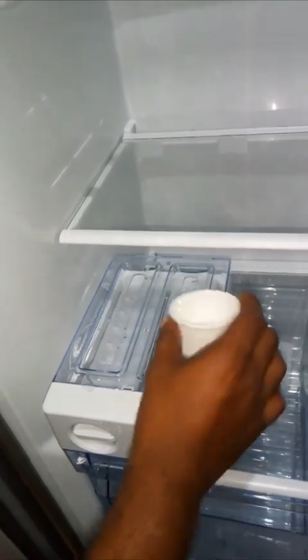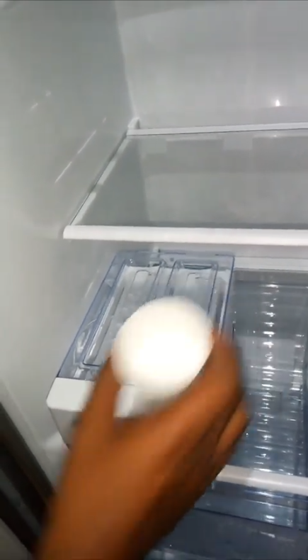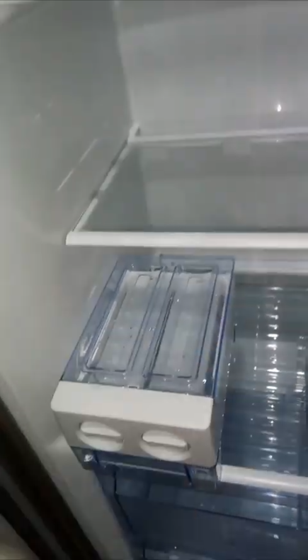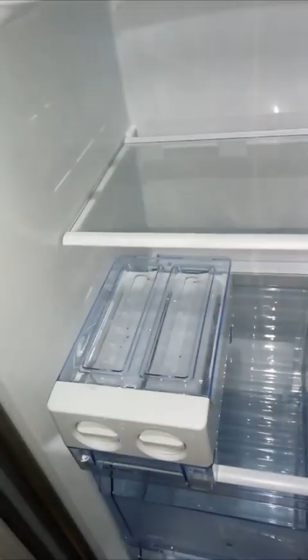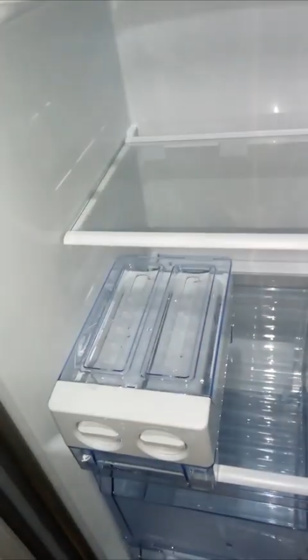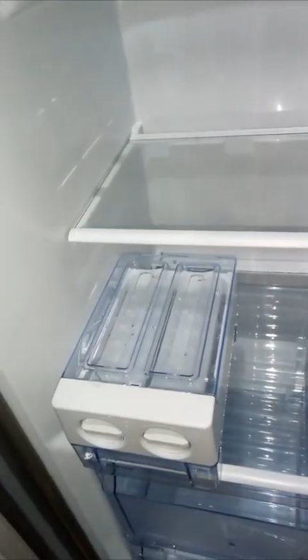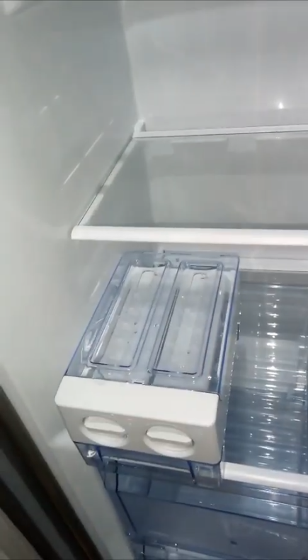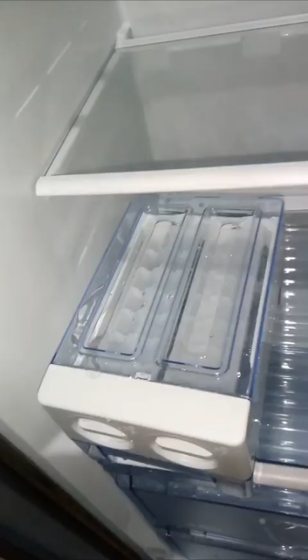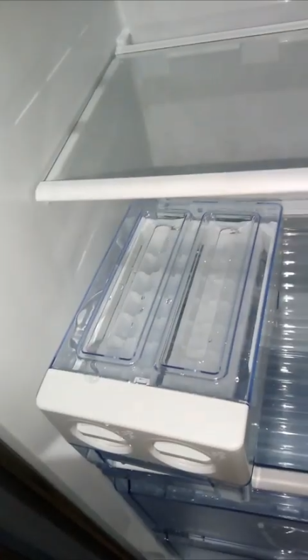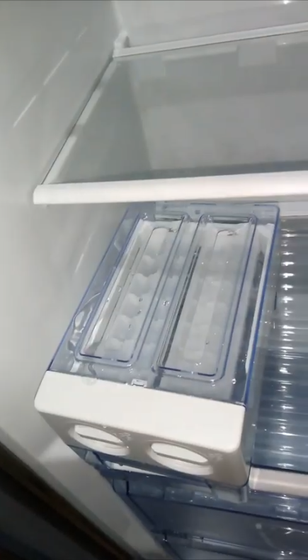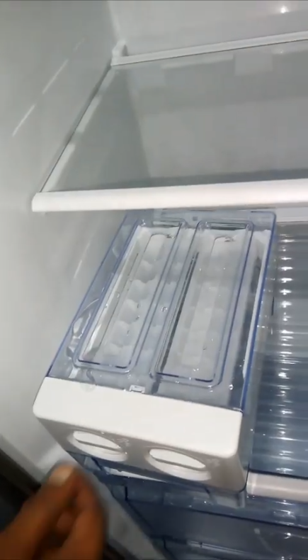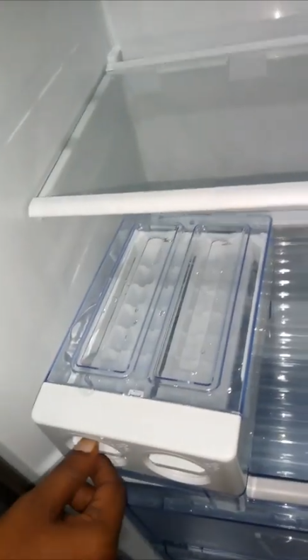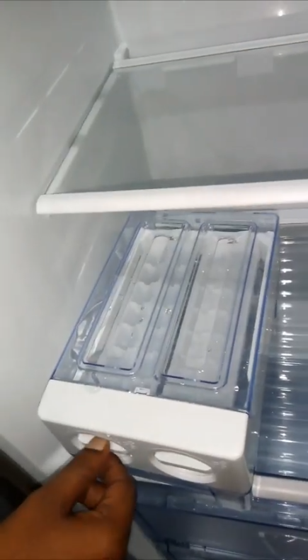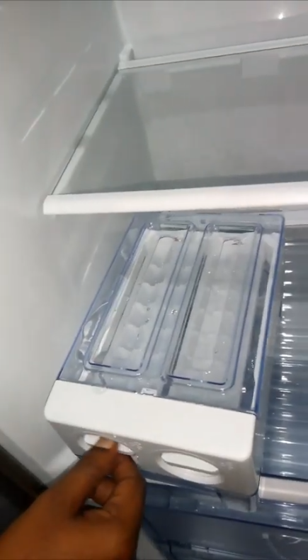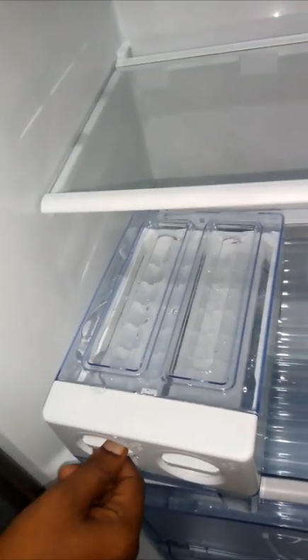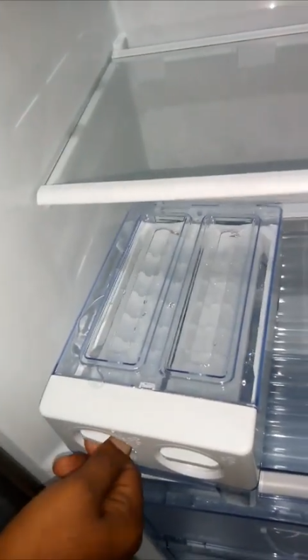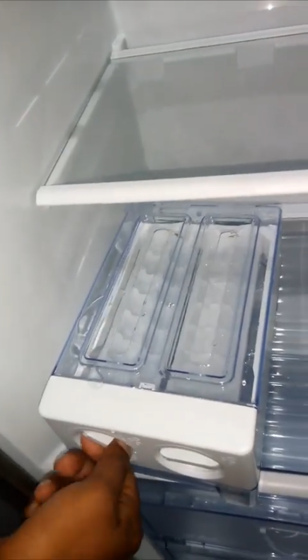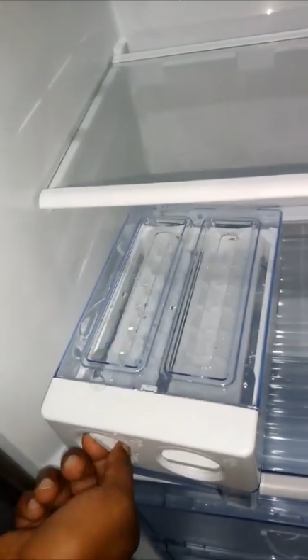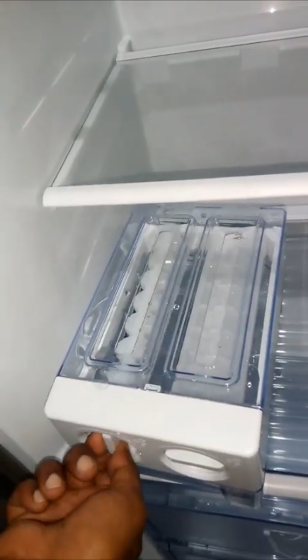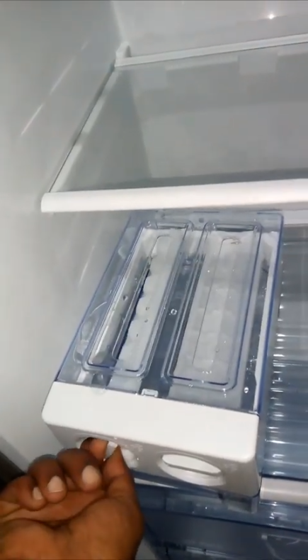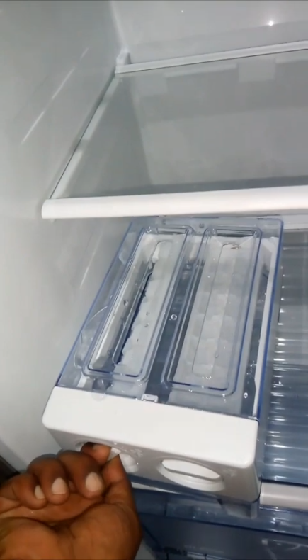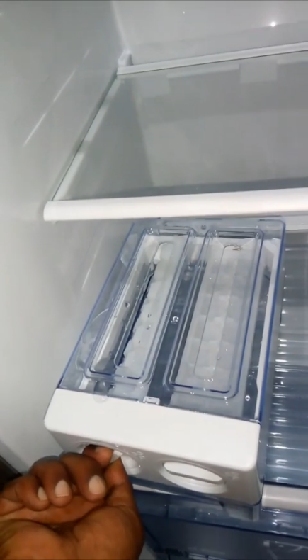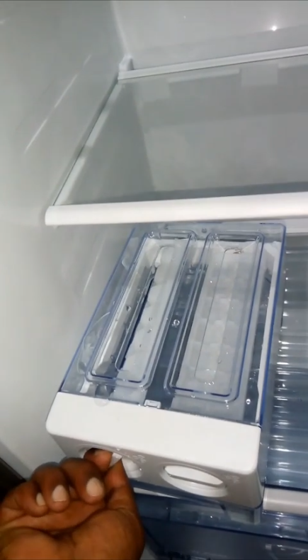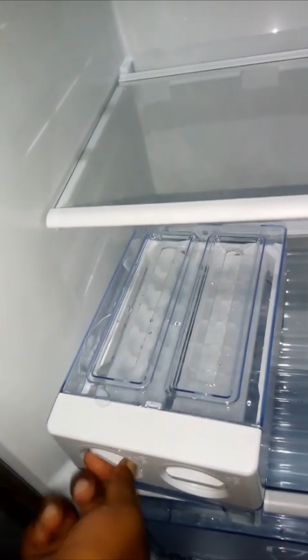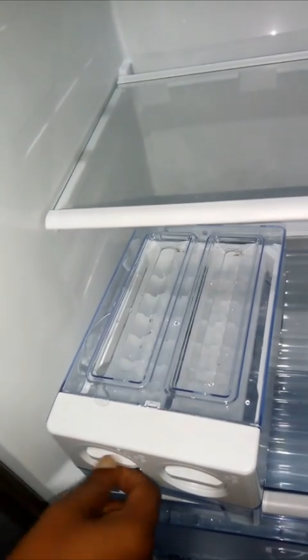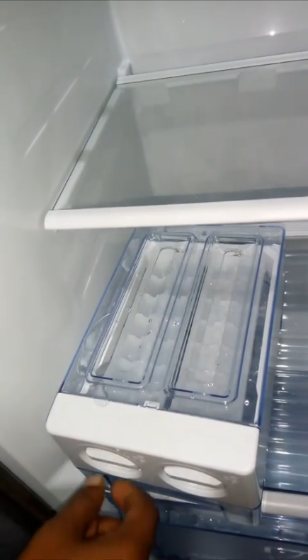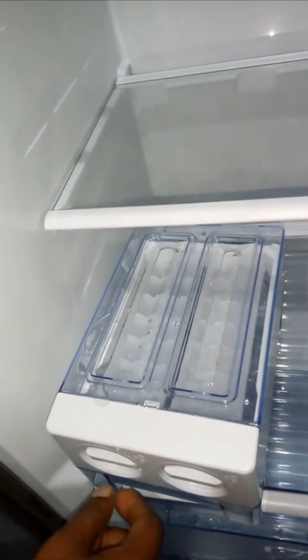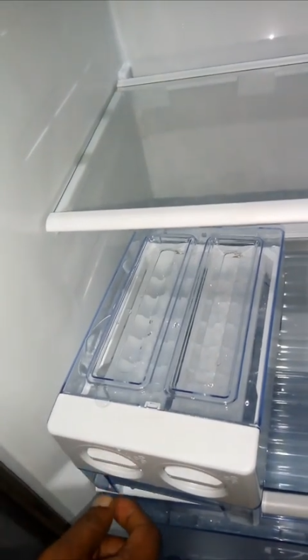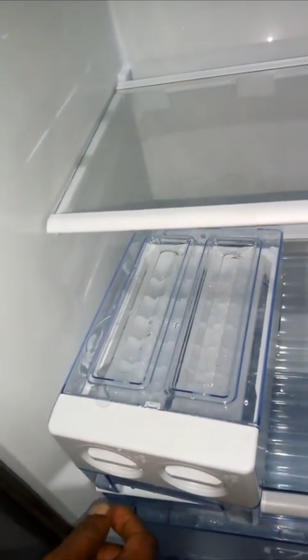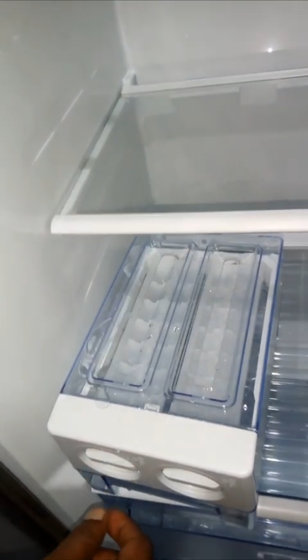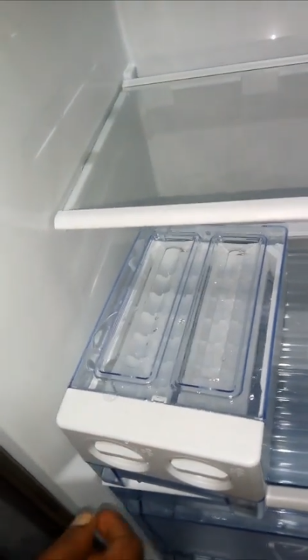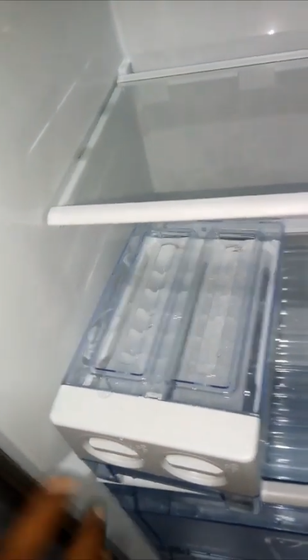To take out ice, just twist the tray and it will be collected in the box.